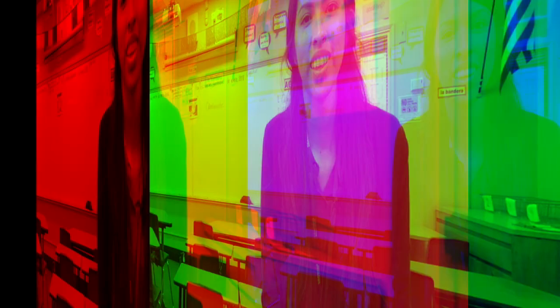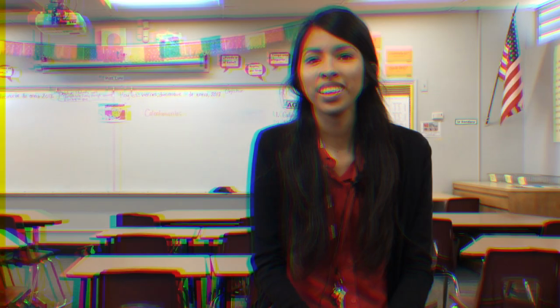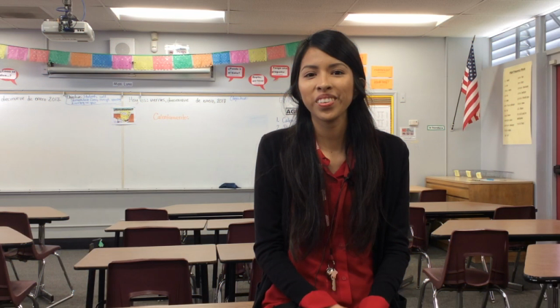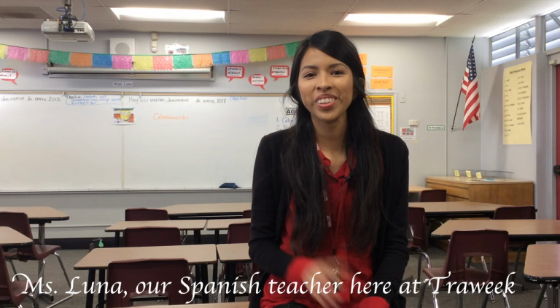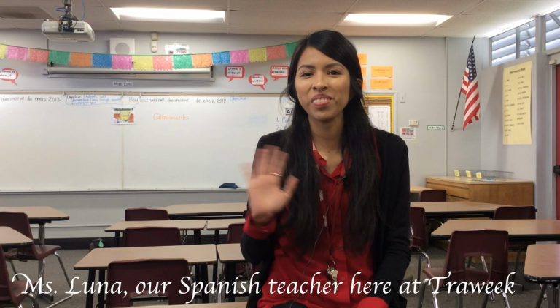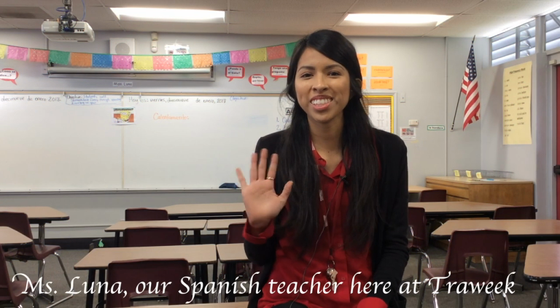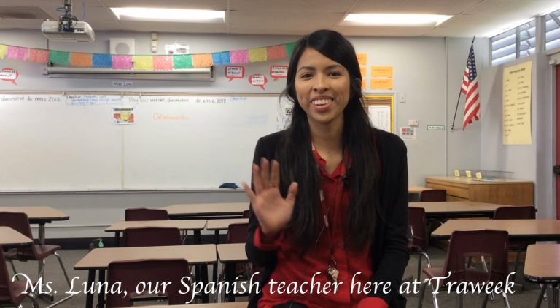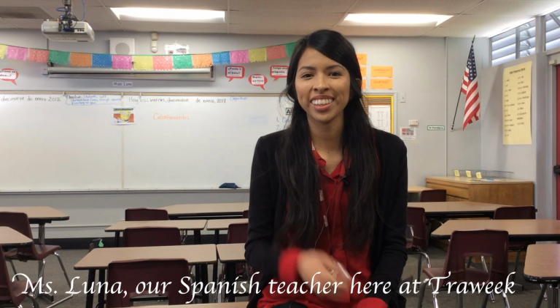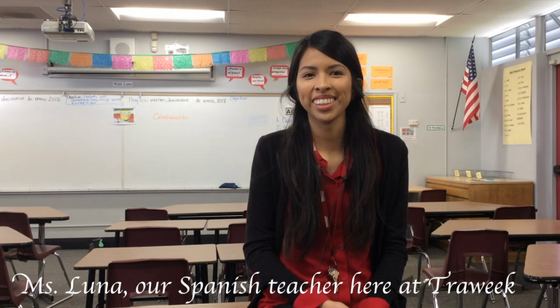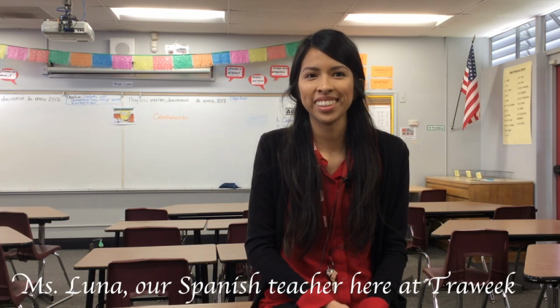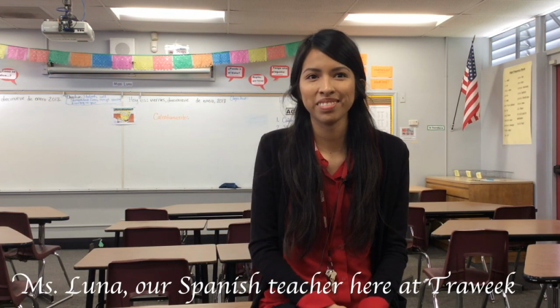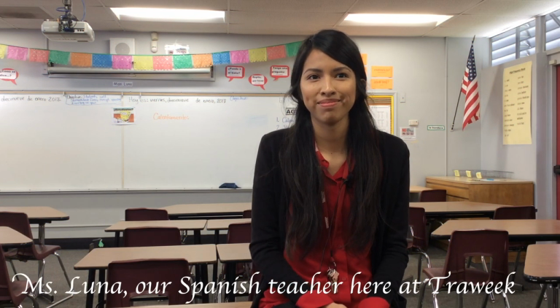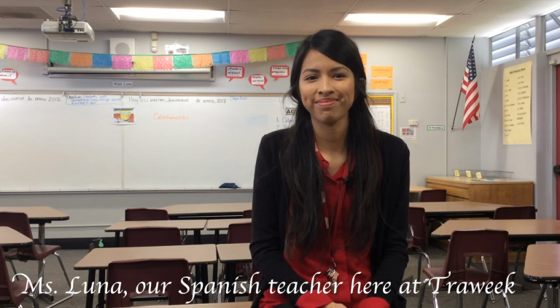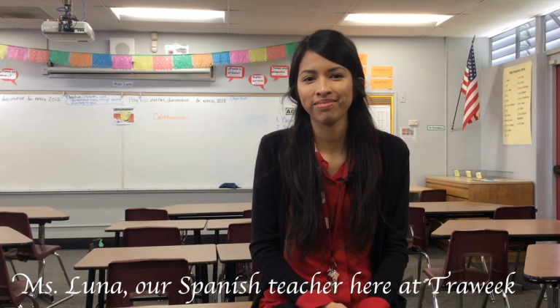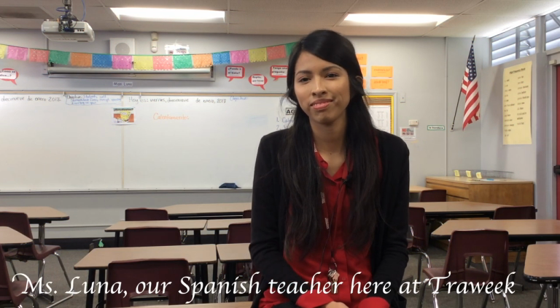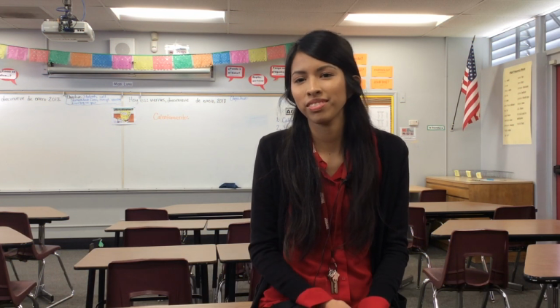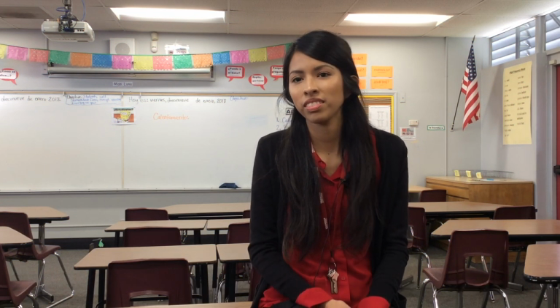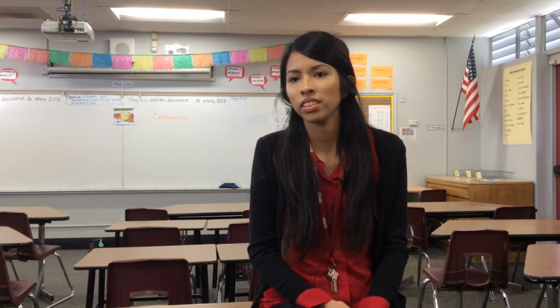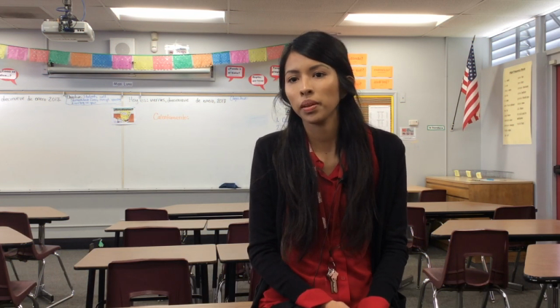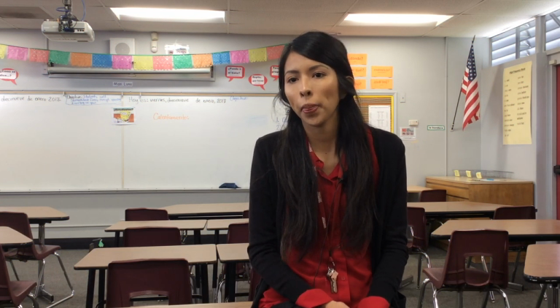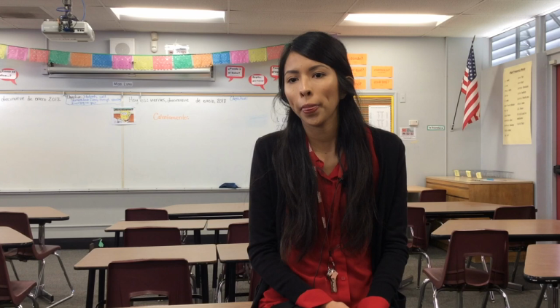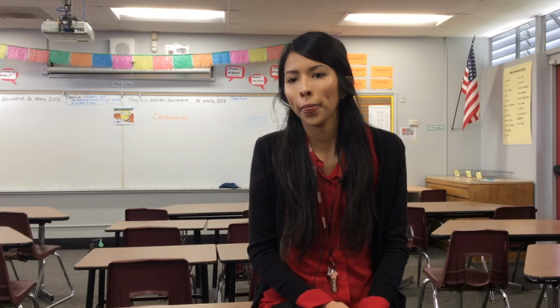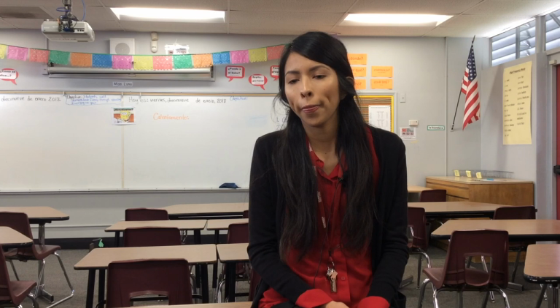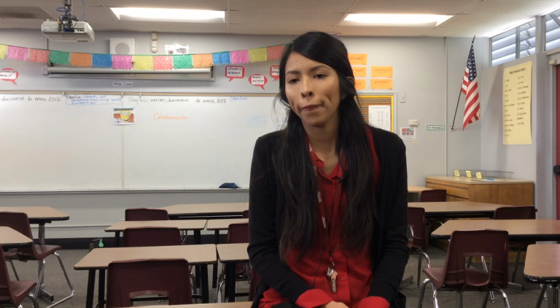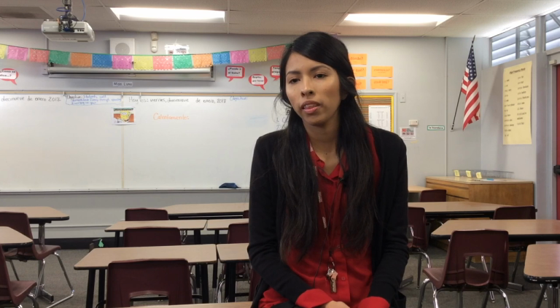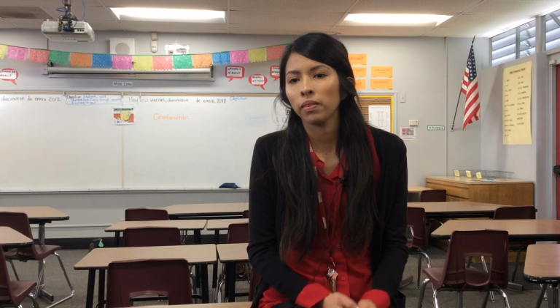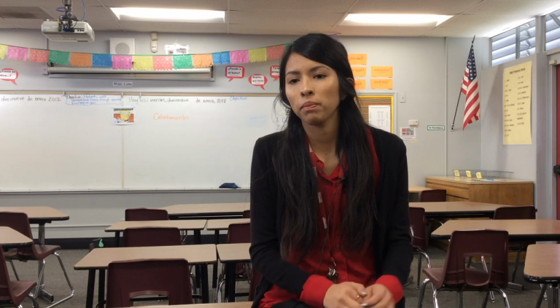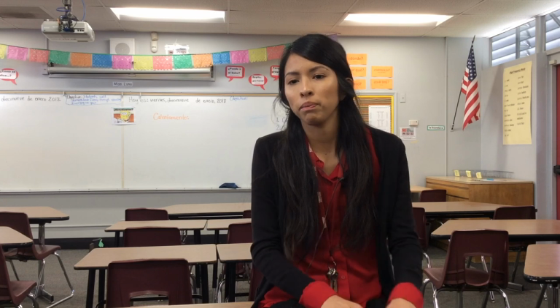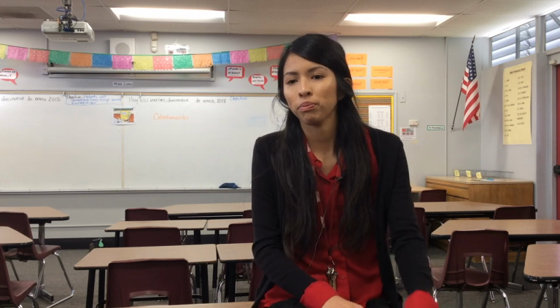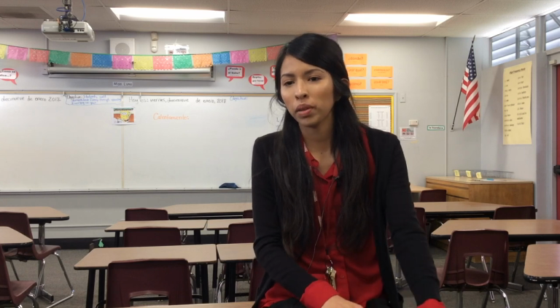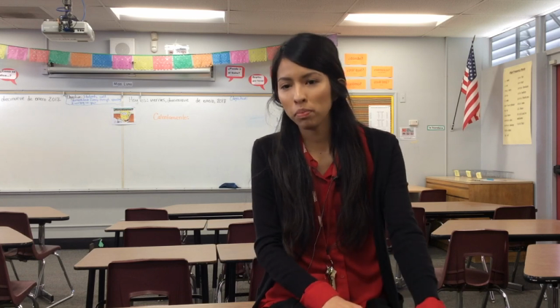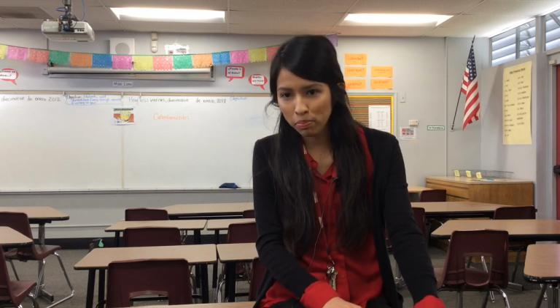Hello everyone, I'm Ms. Luna. So this interview is about the dance that you're going to teach here at Traylor?